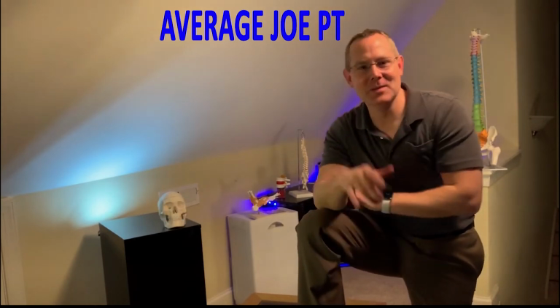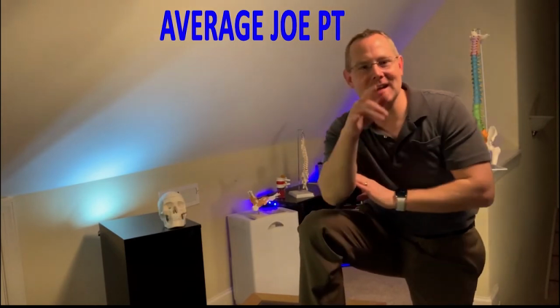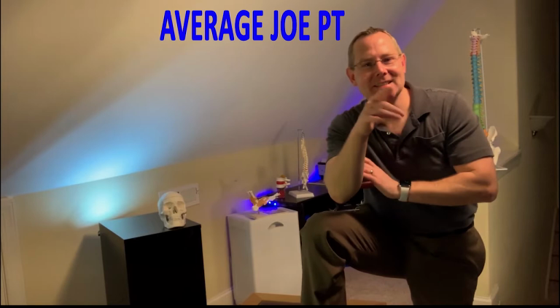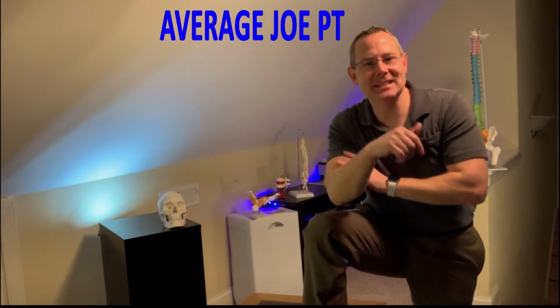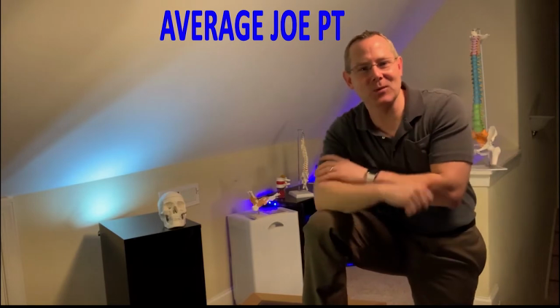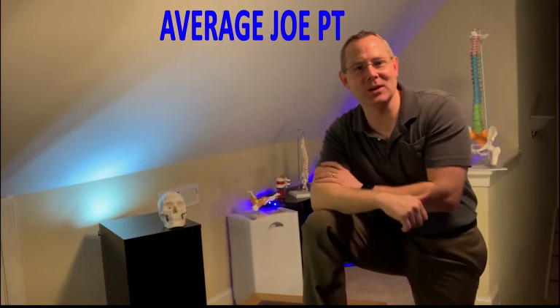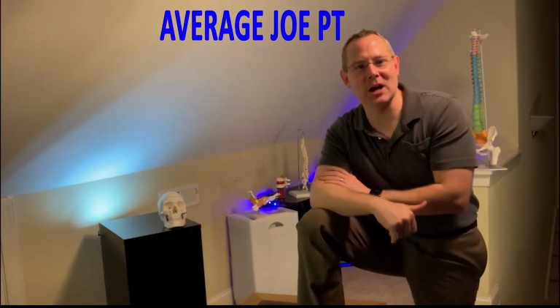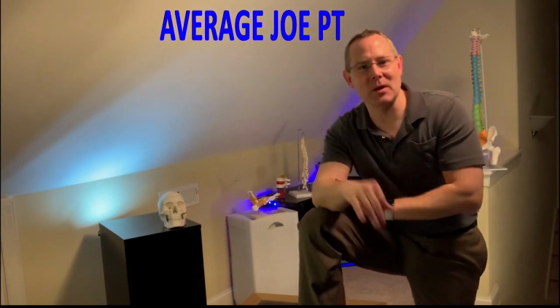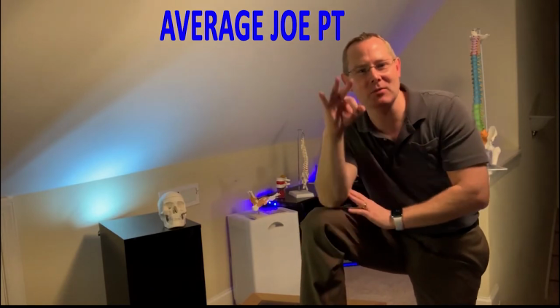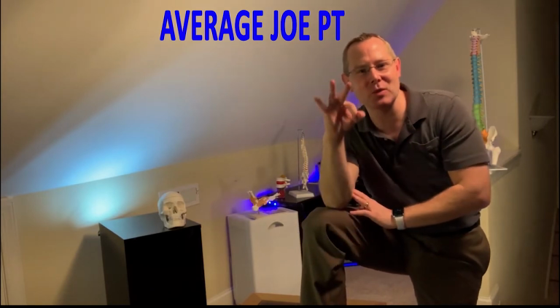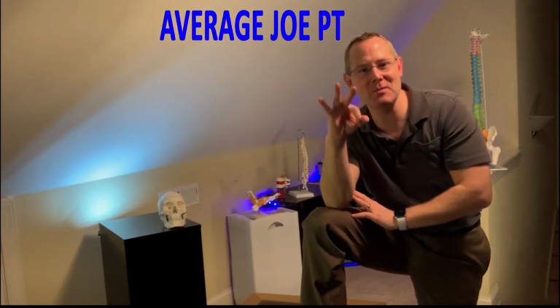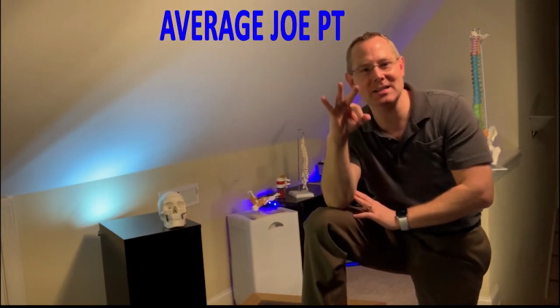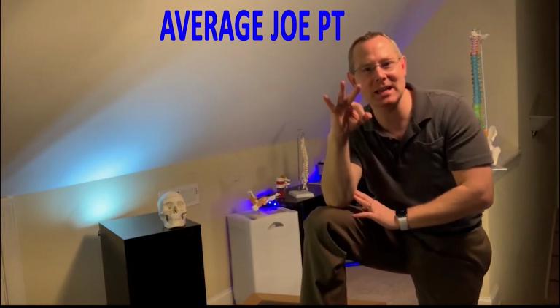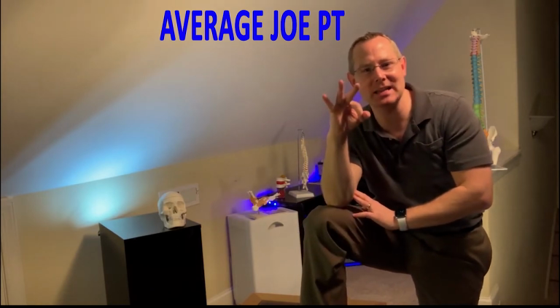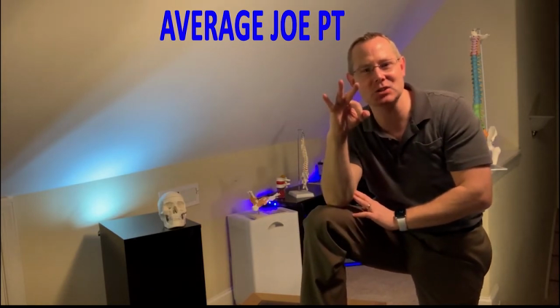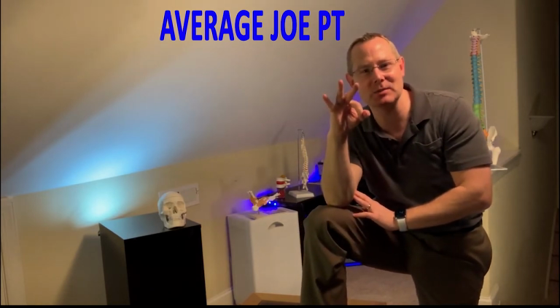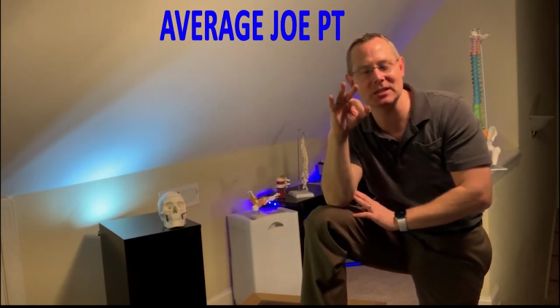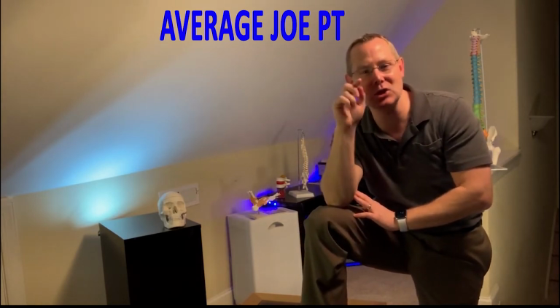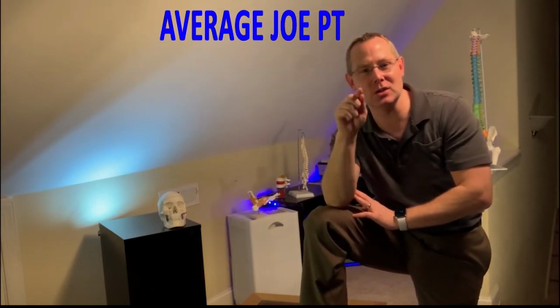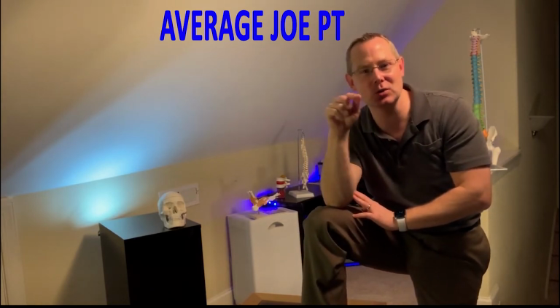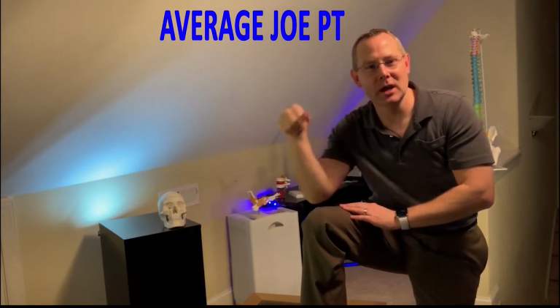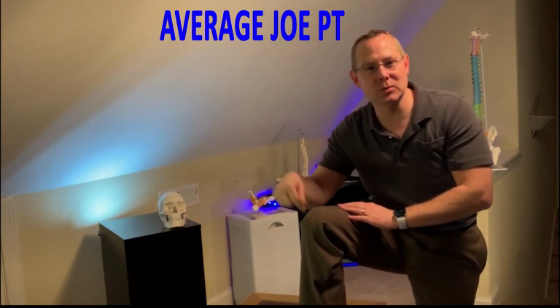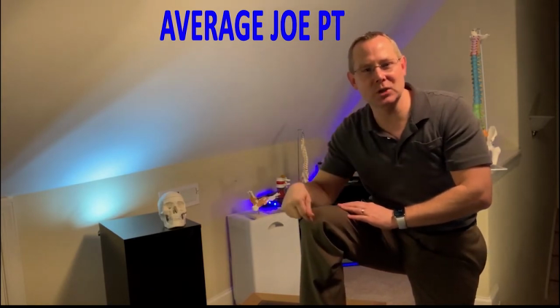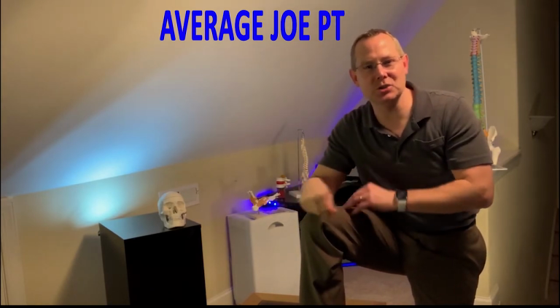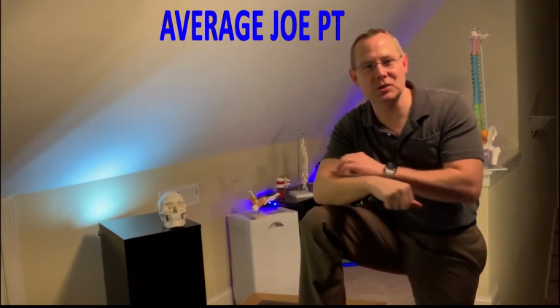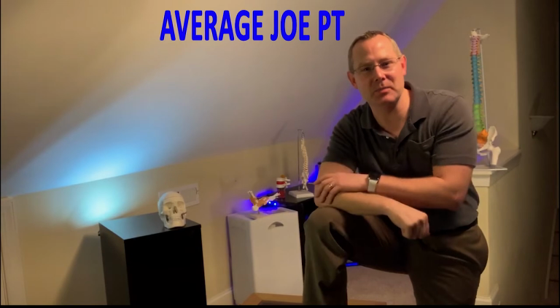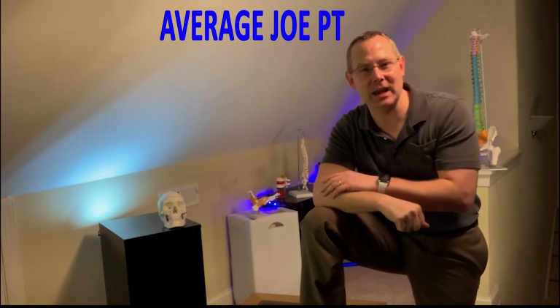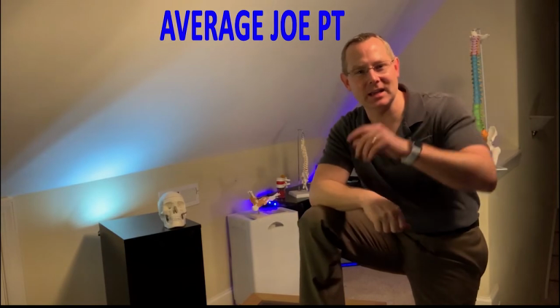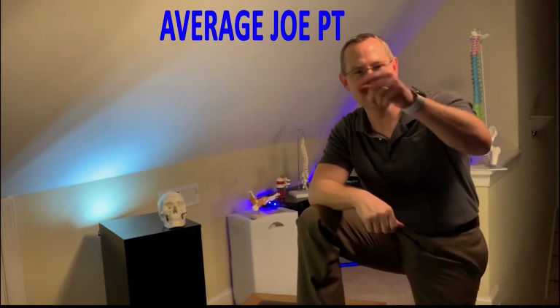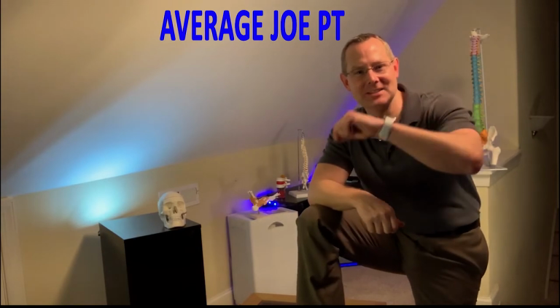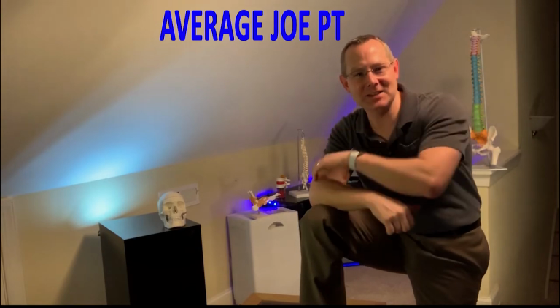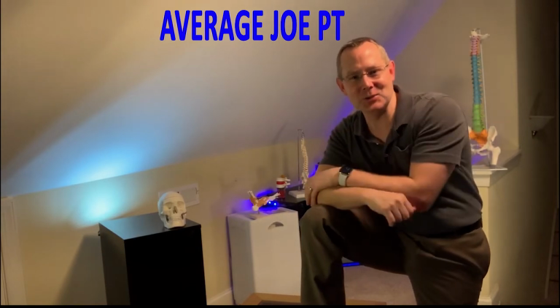Today we're gonna talk about the three main techniques and treatments that you can do to reduce your knee pain. Stay tuned.